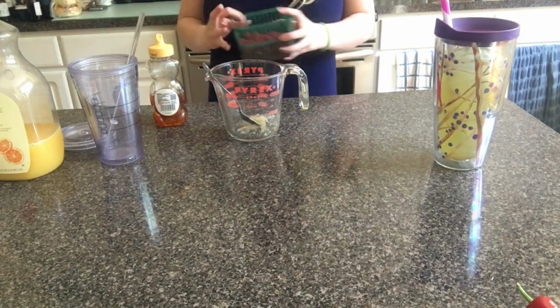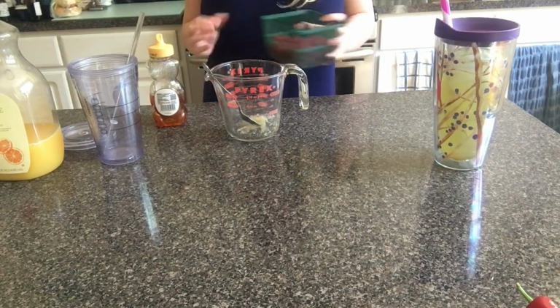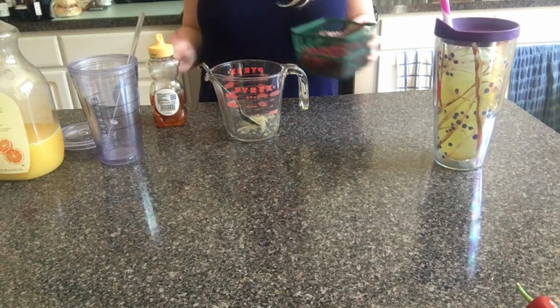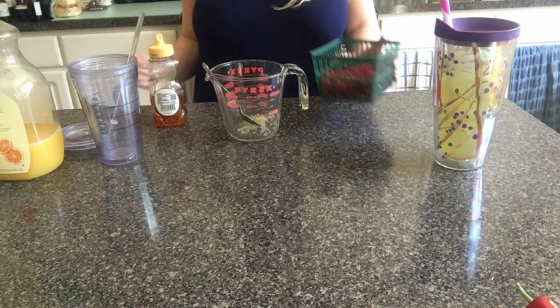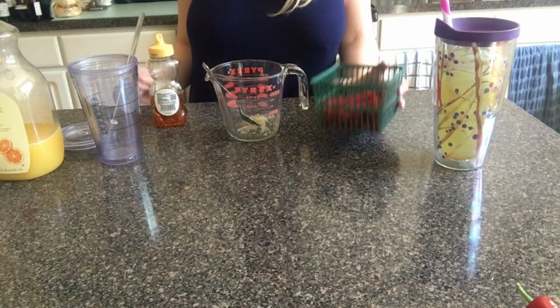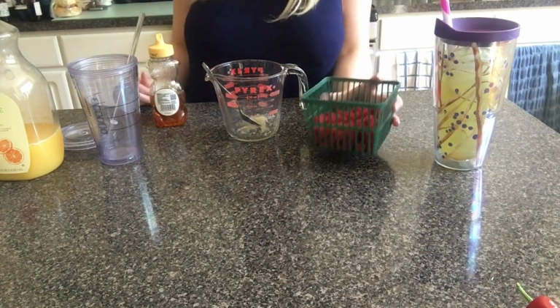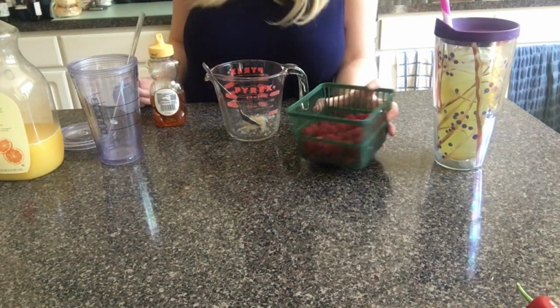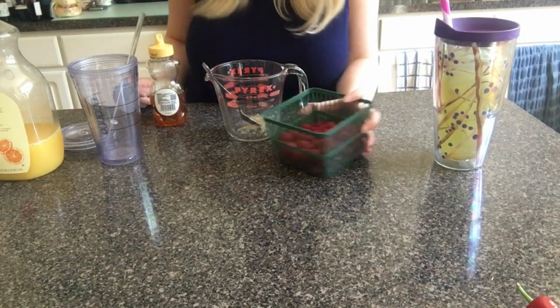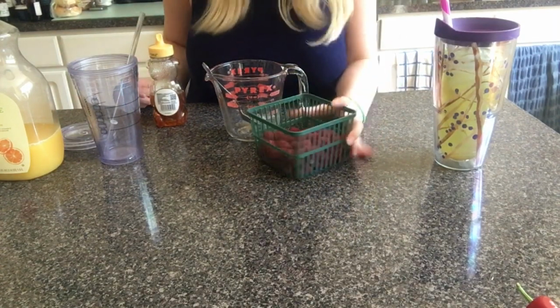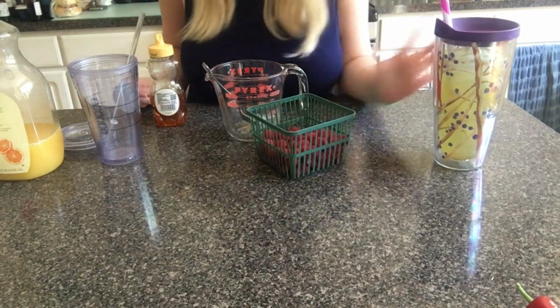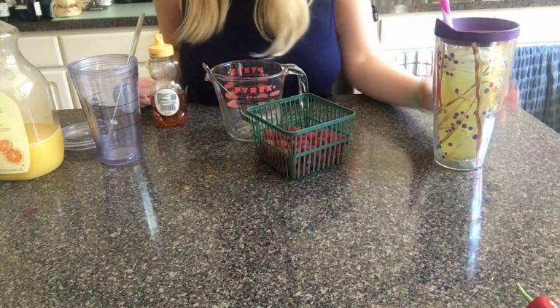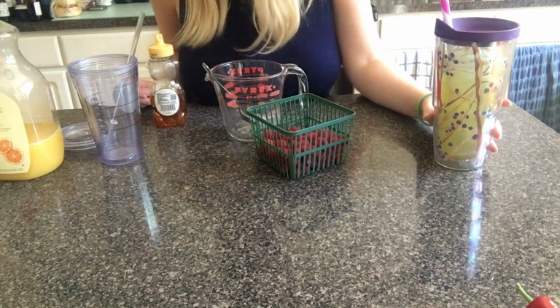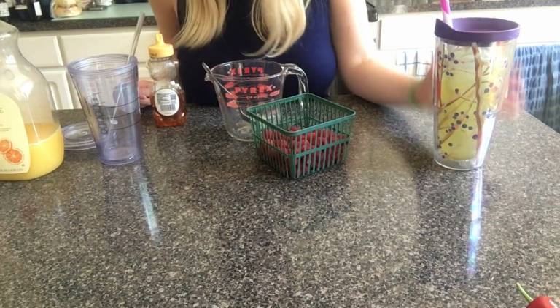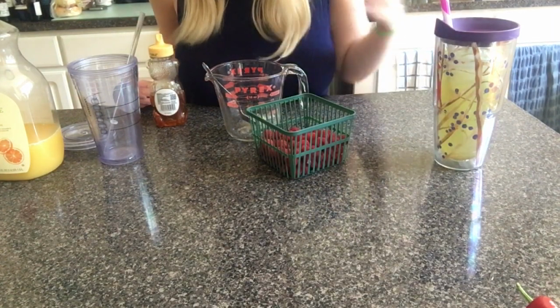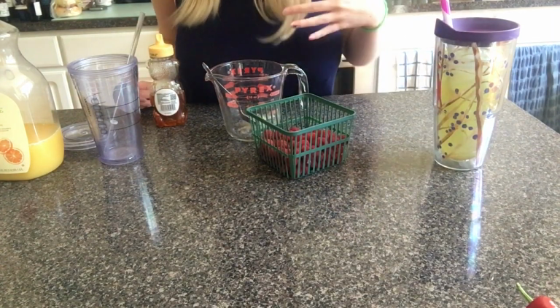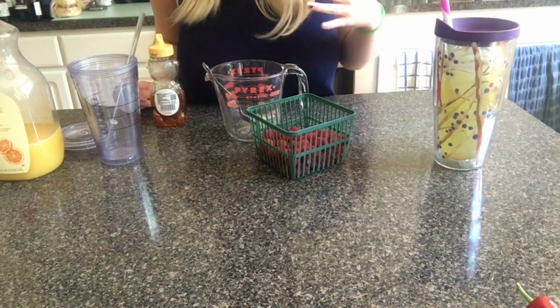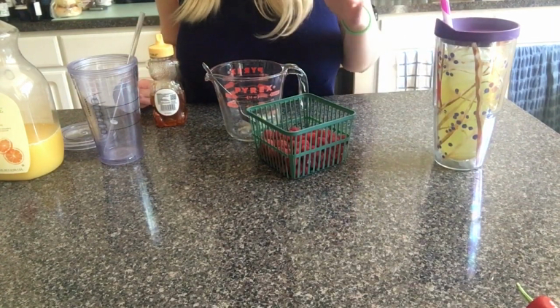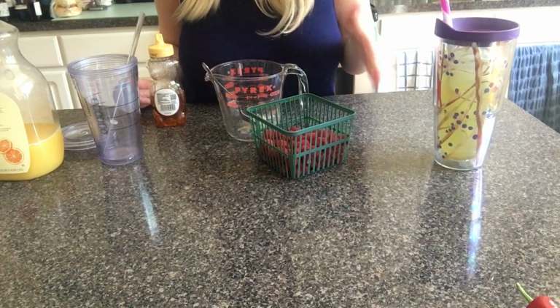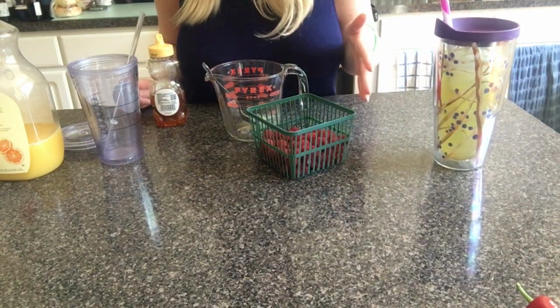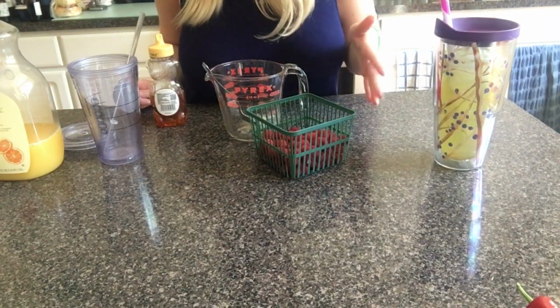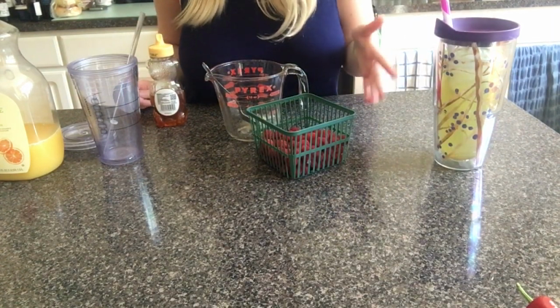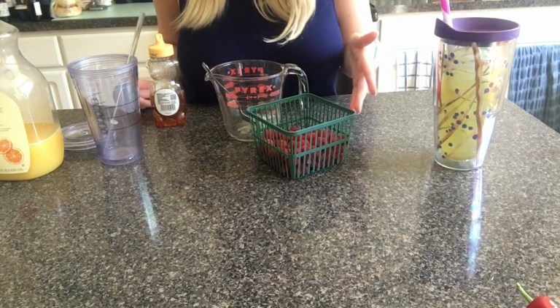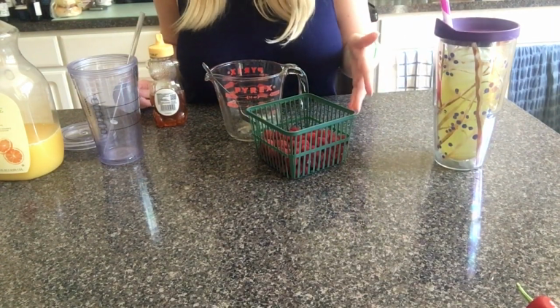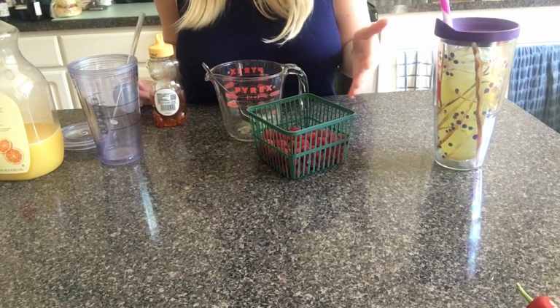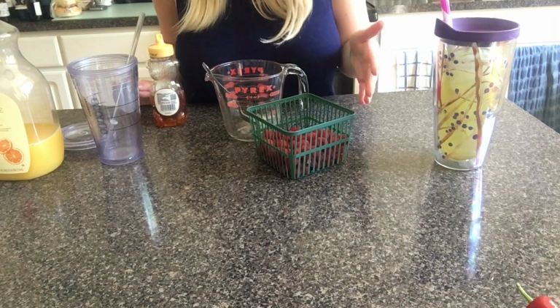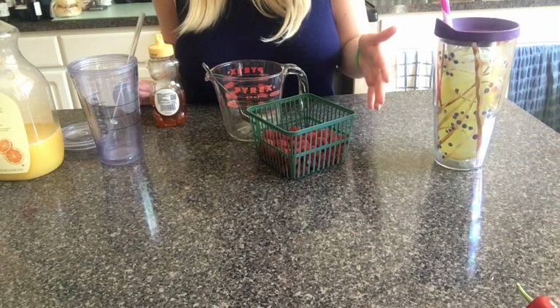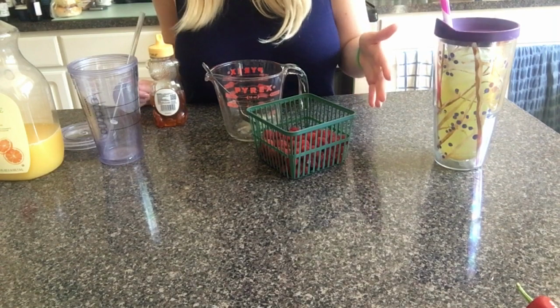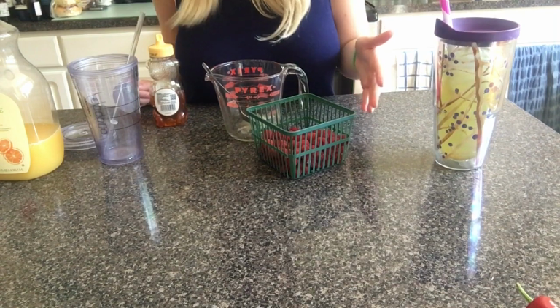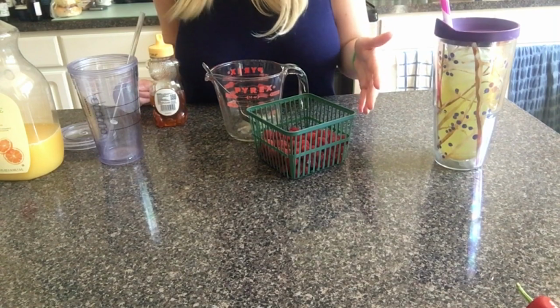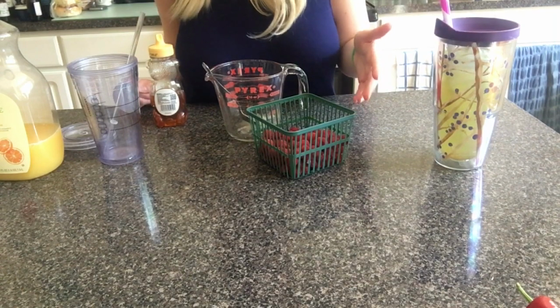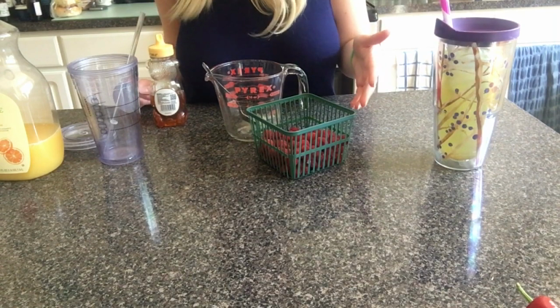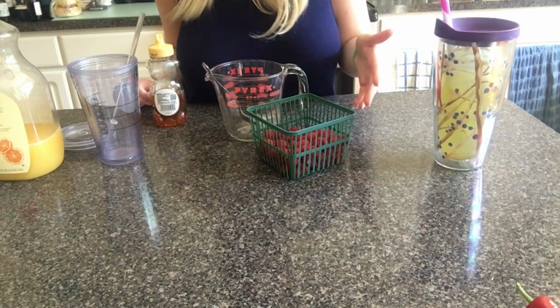I don't have a name for any of these drinks, so please give me names for these drinks.